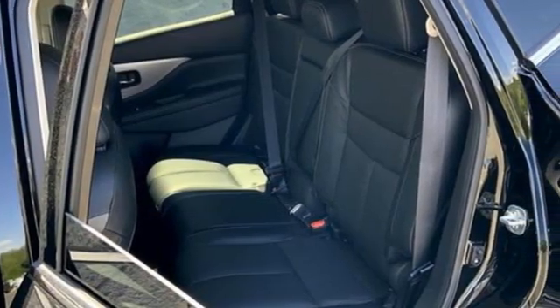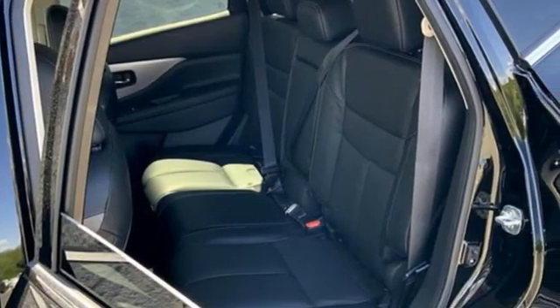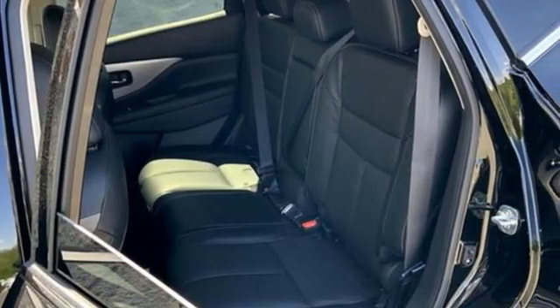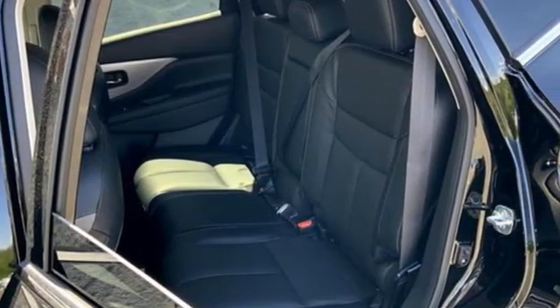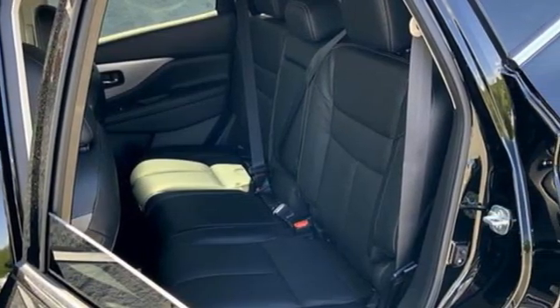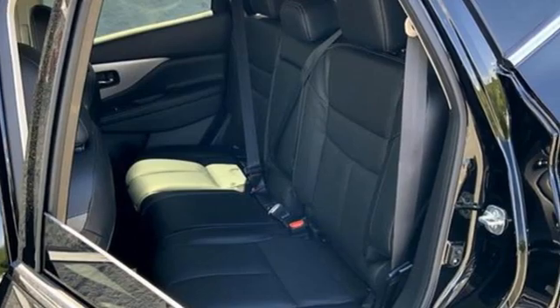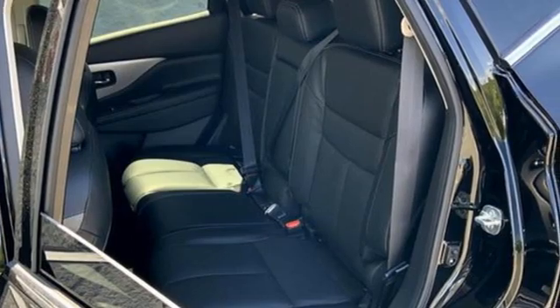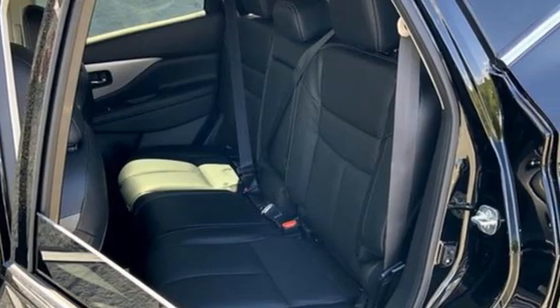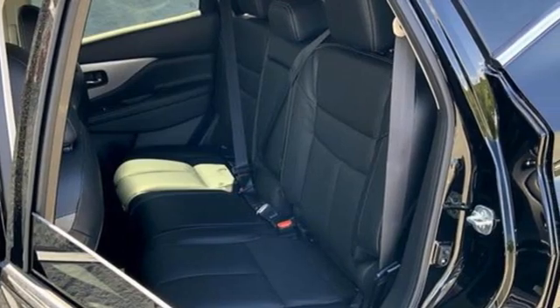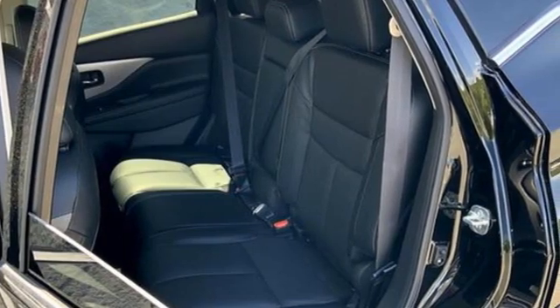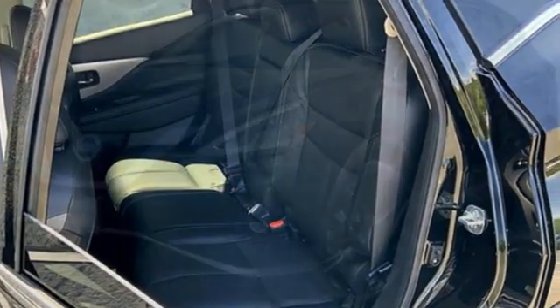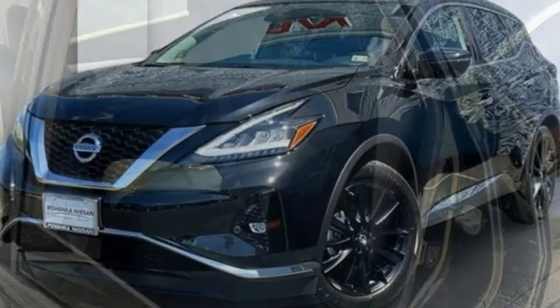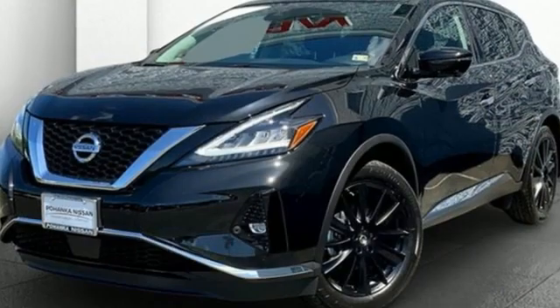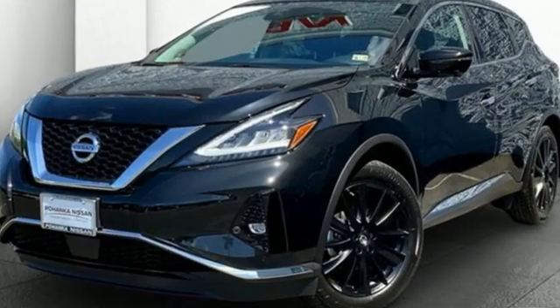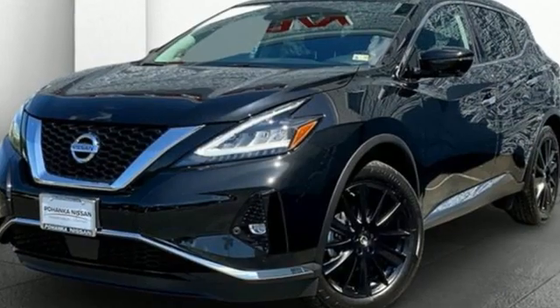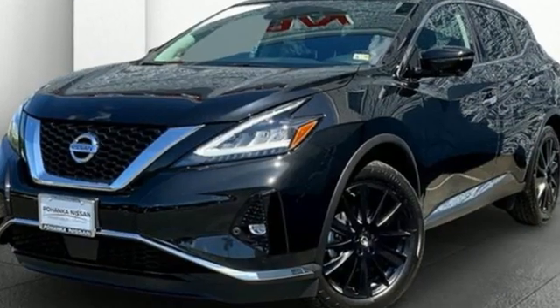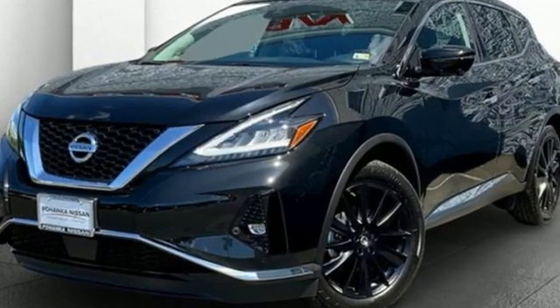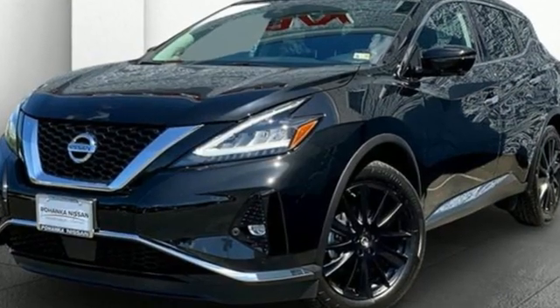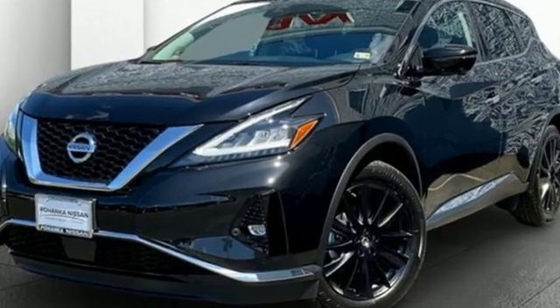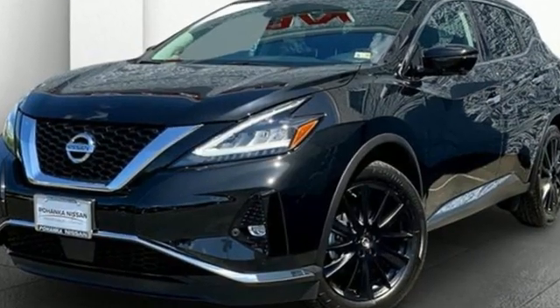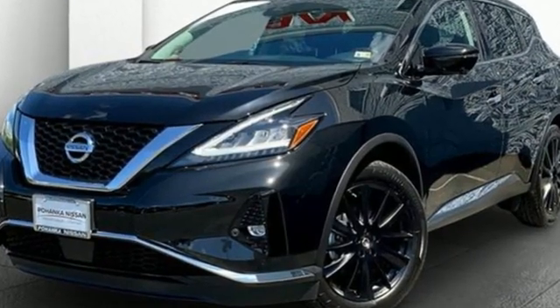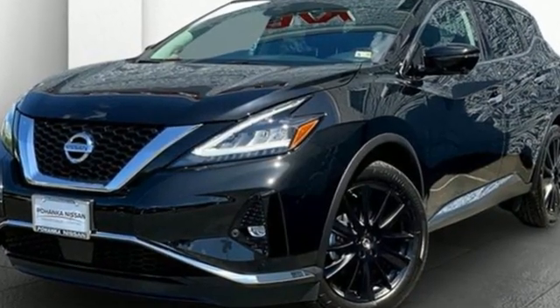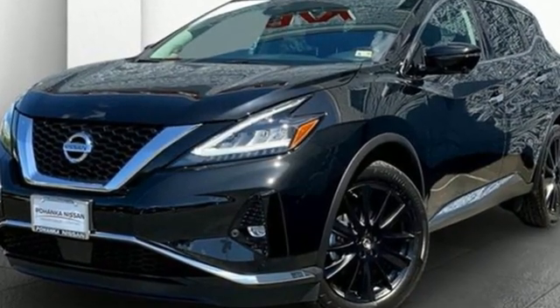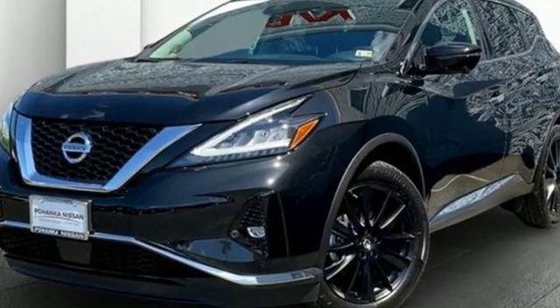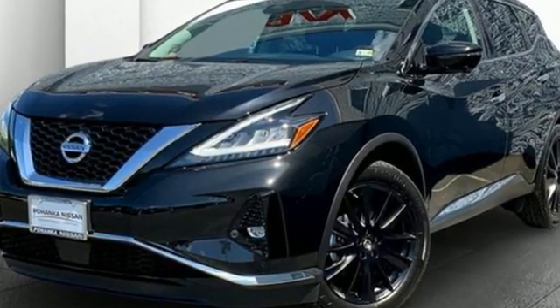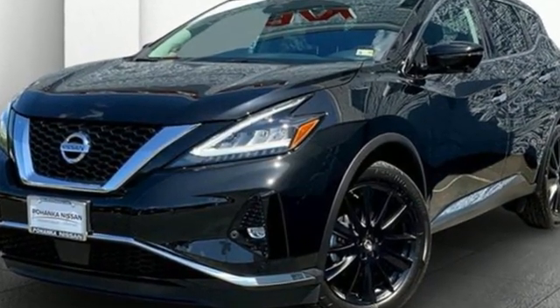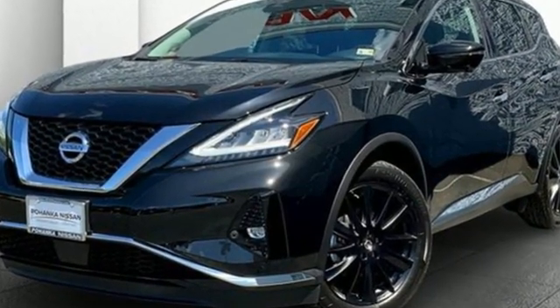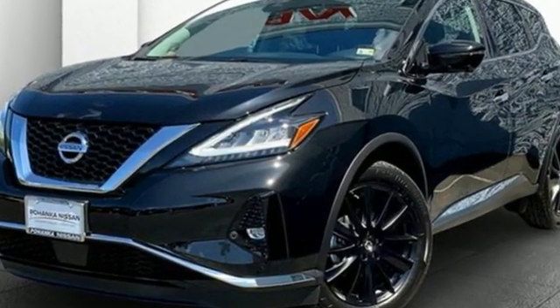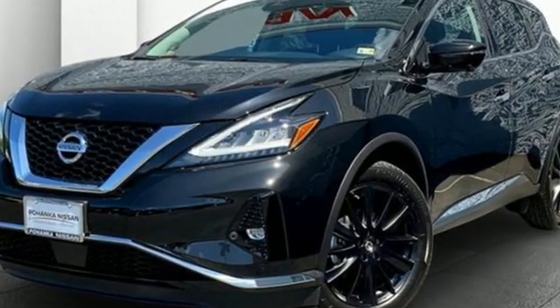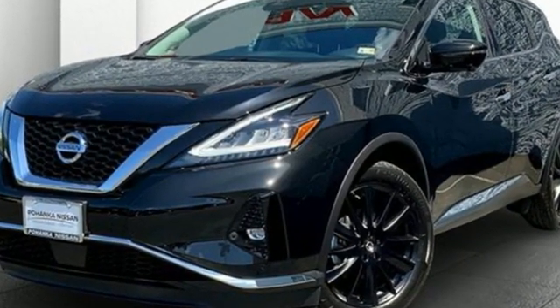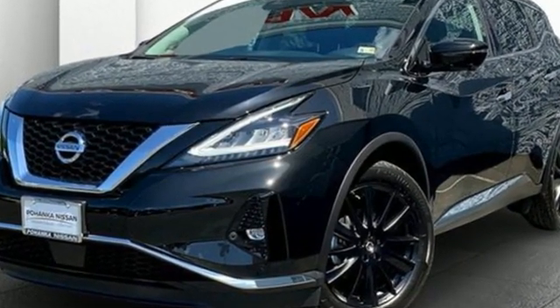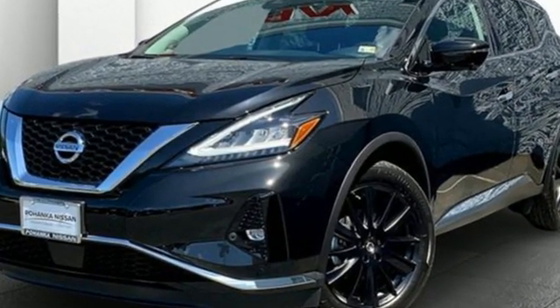Innovation, excitement, Nissan. There's even more to see in person. Take it for a test drive today.